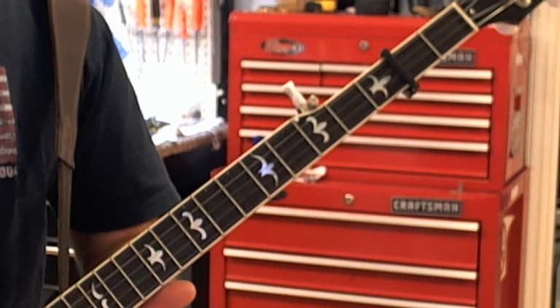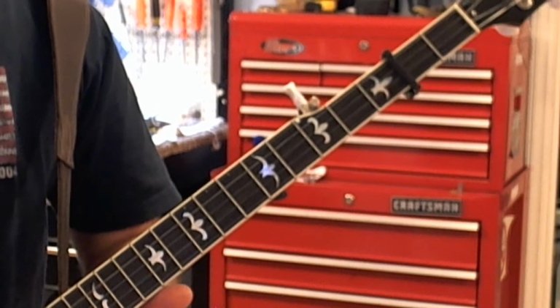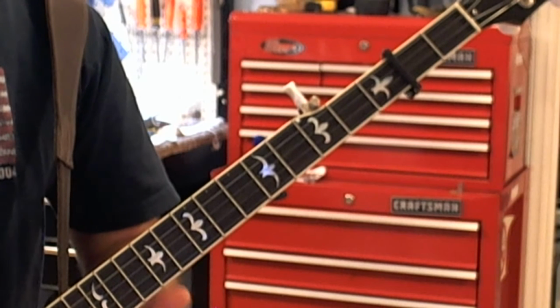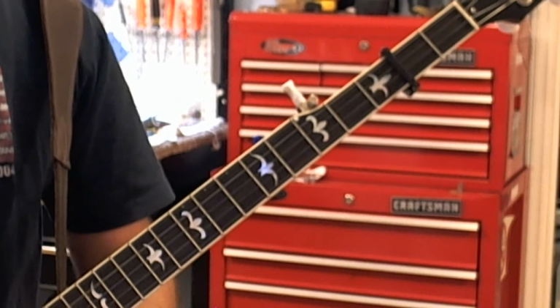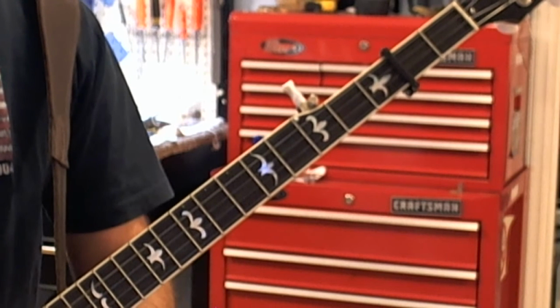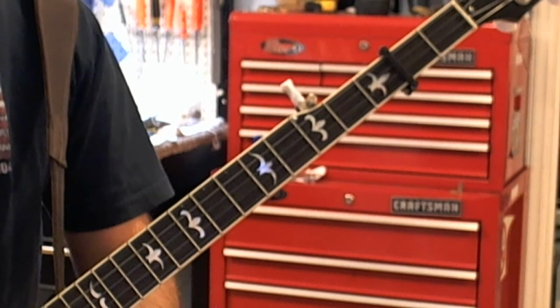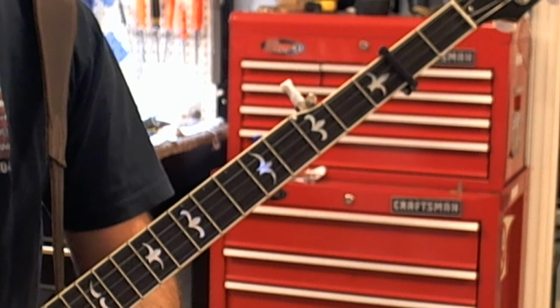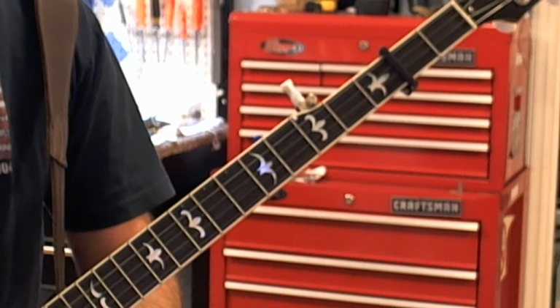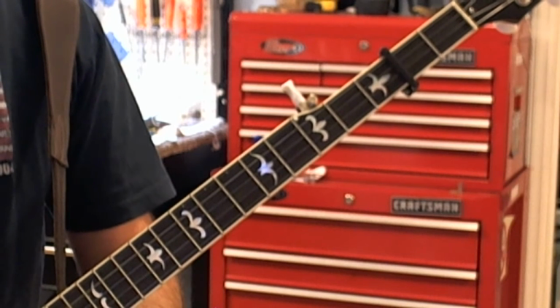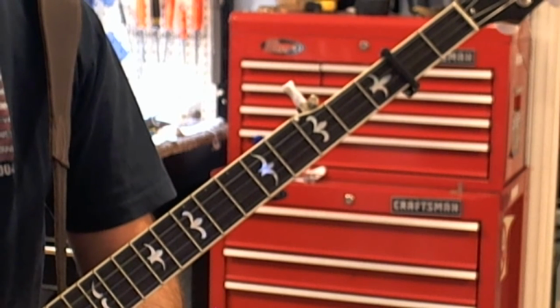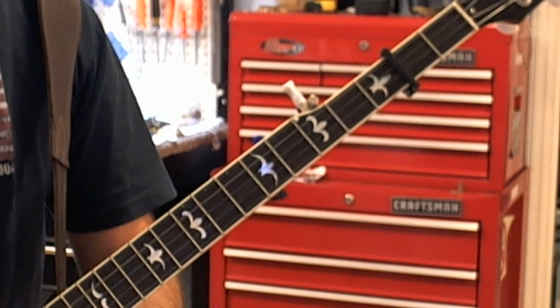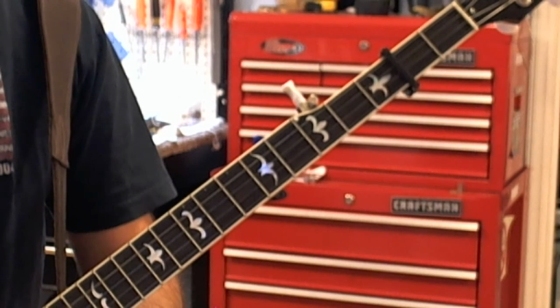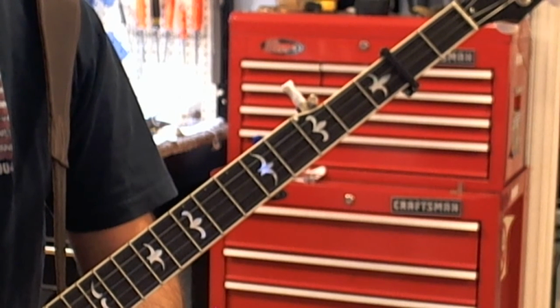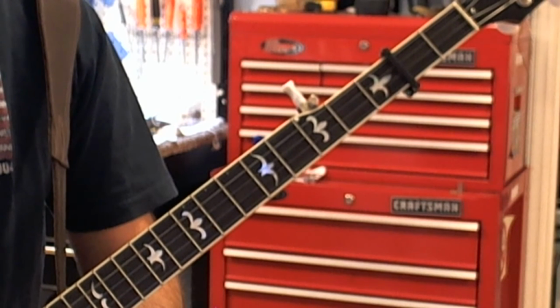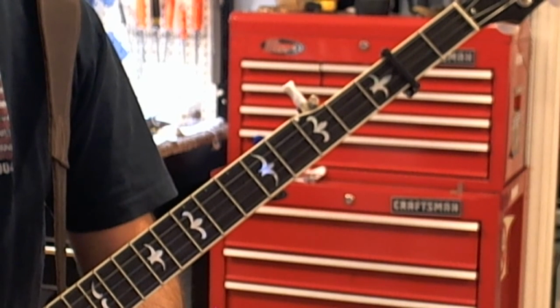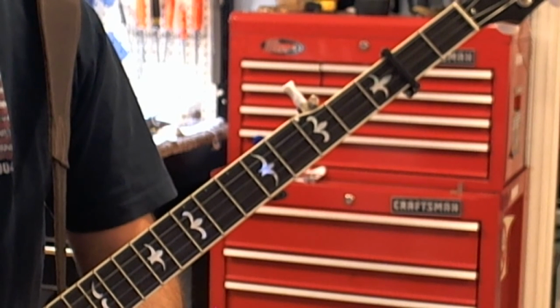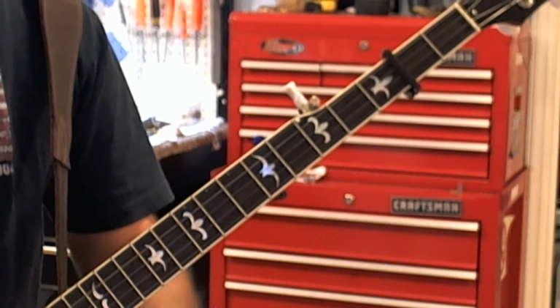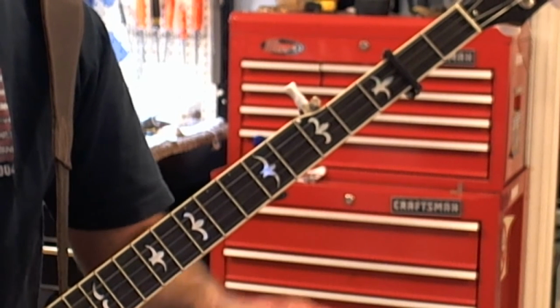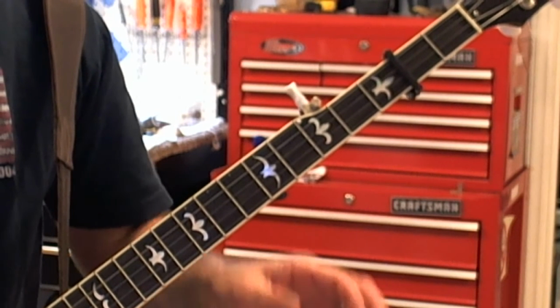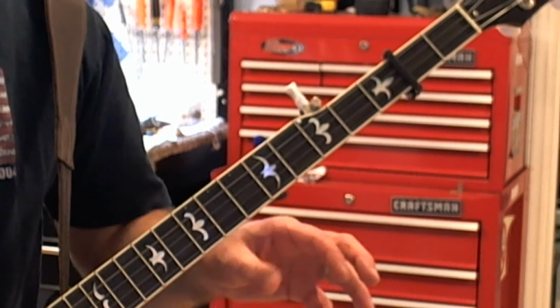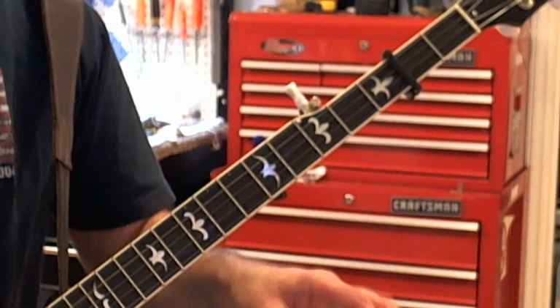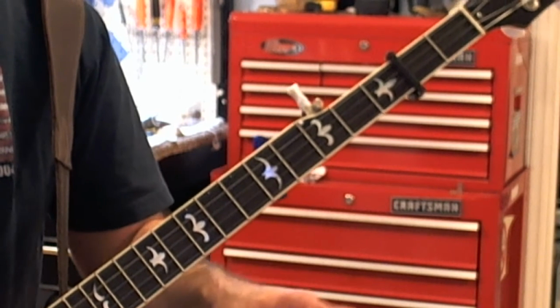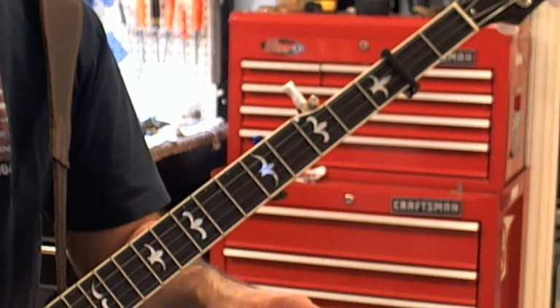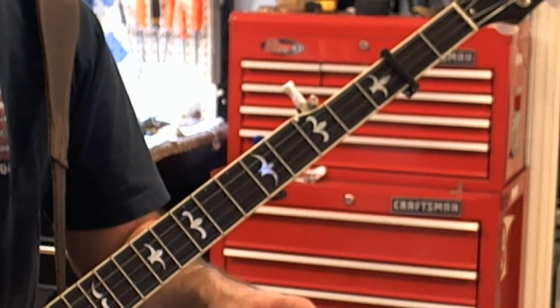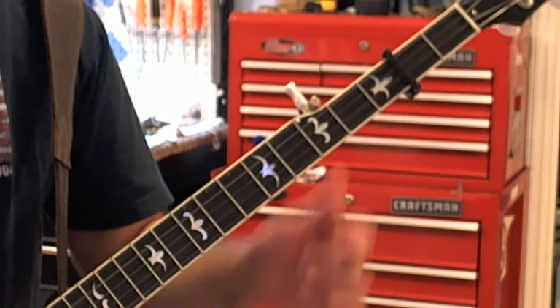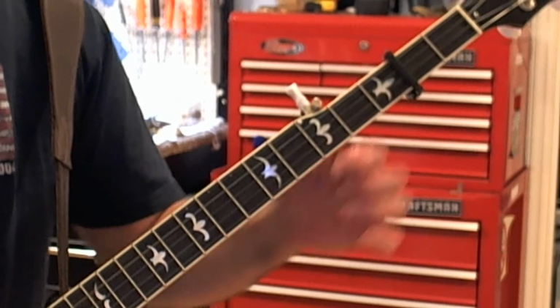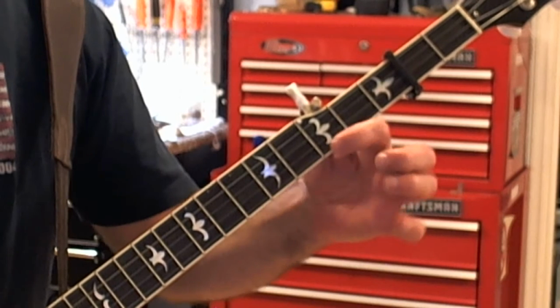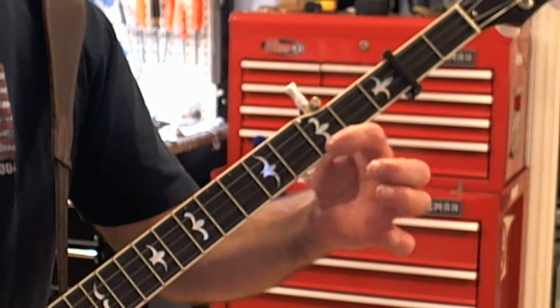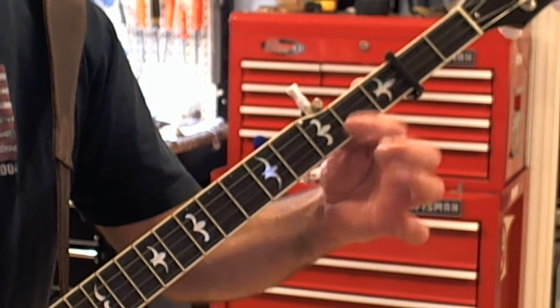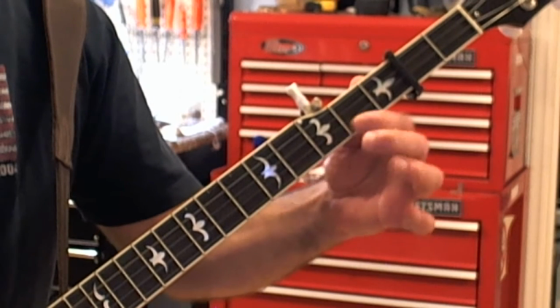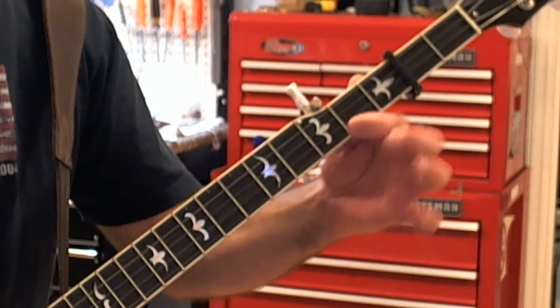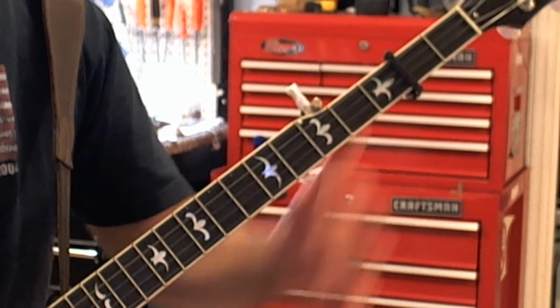So there's our standard version. It has all those classic Scruggs-isms, has that drive, has the ID lick, the single string lick.